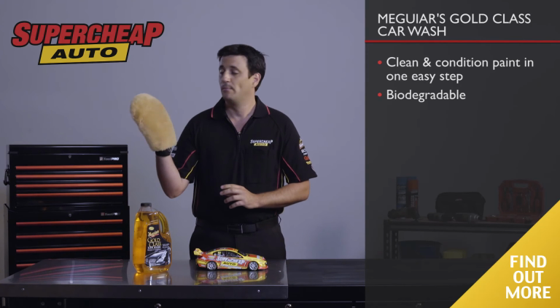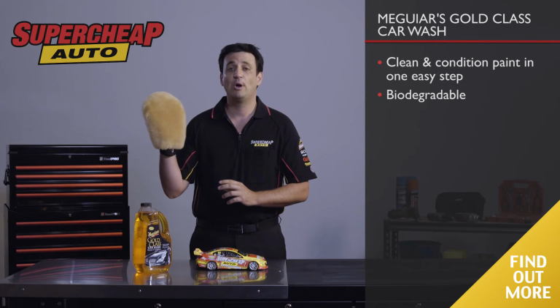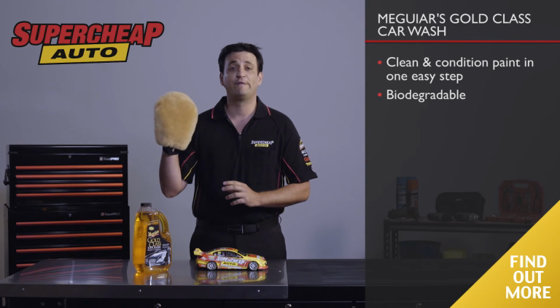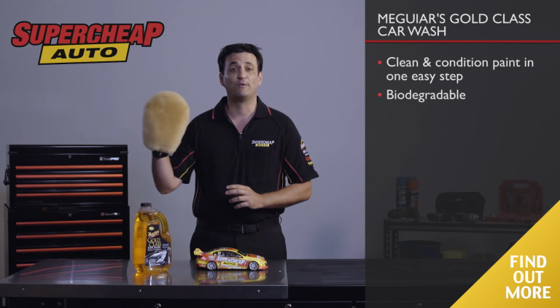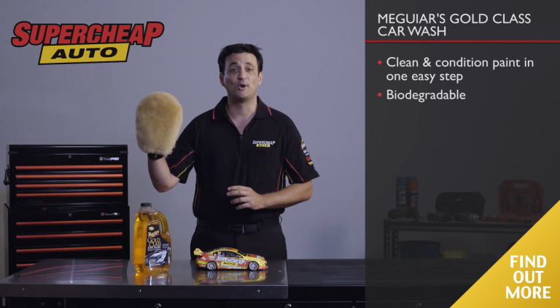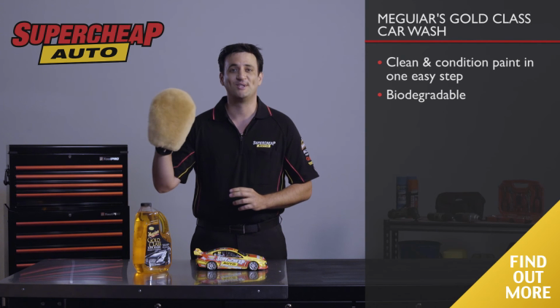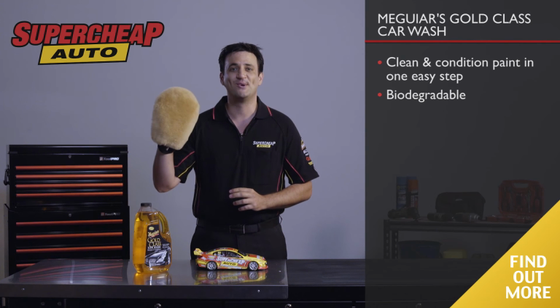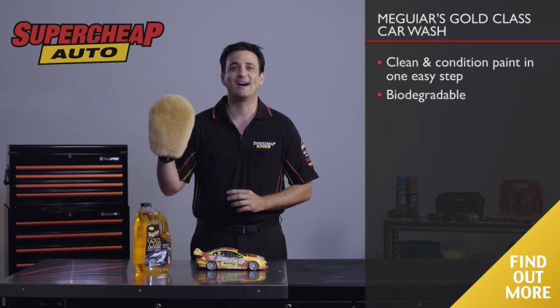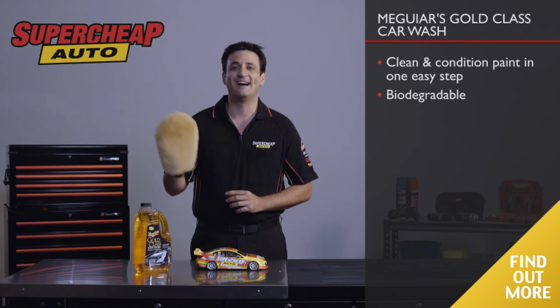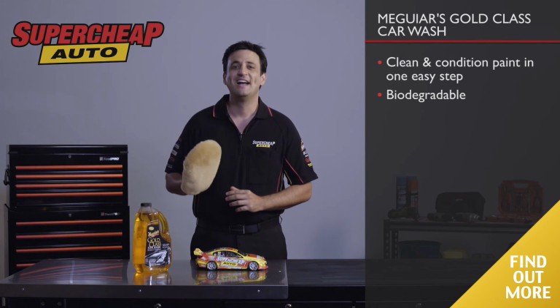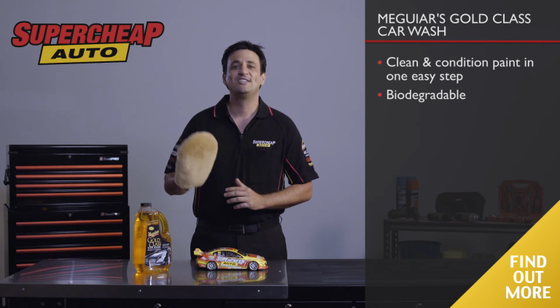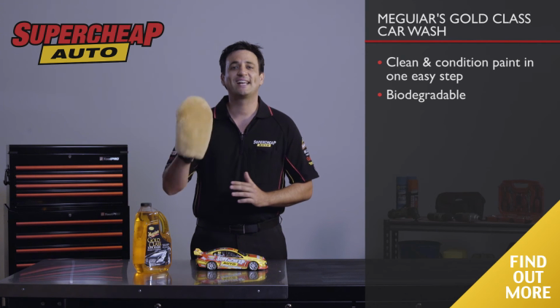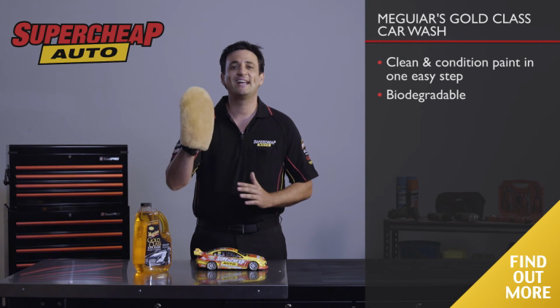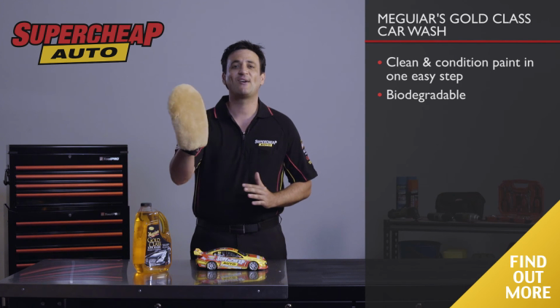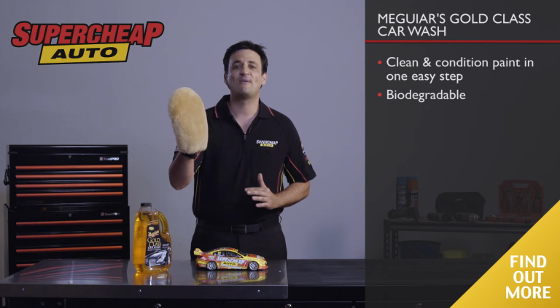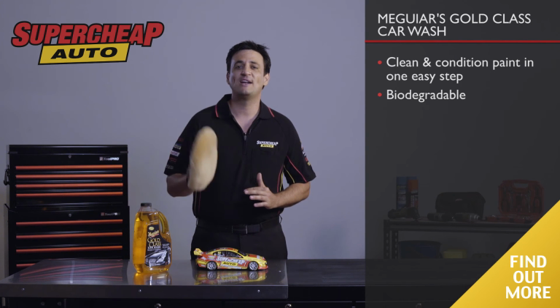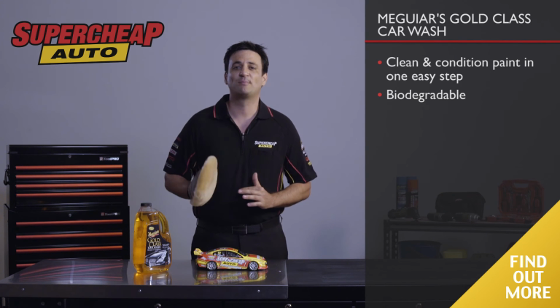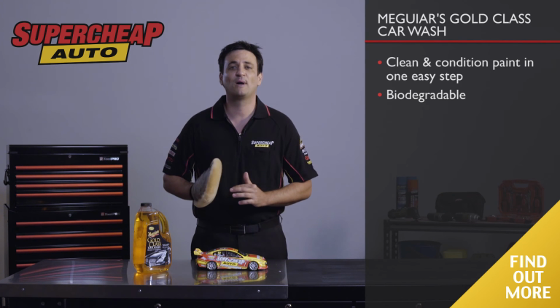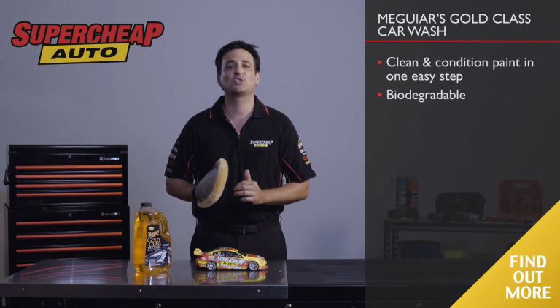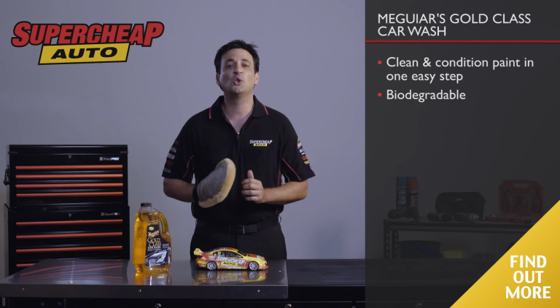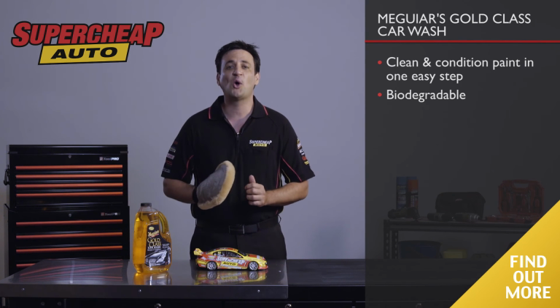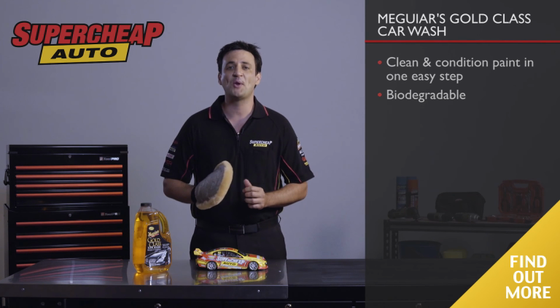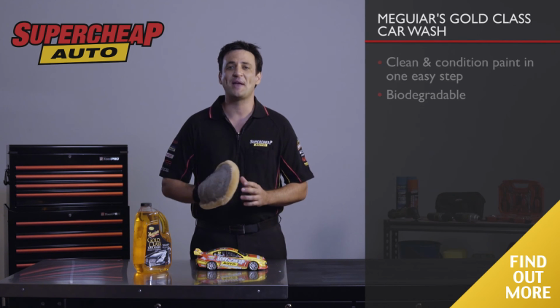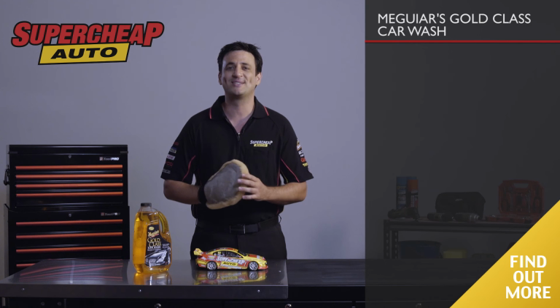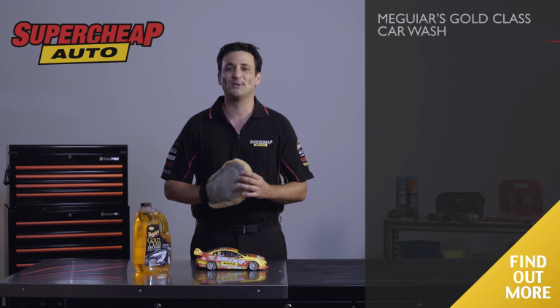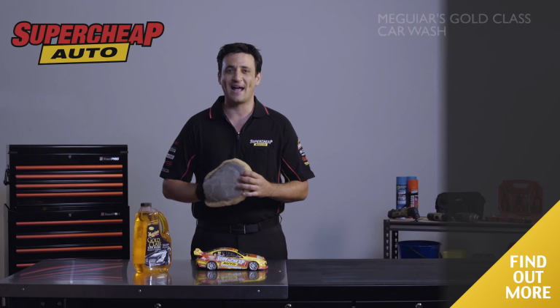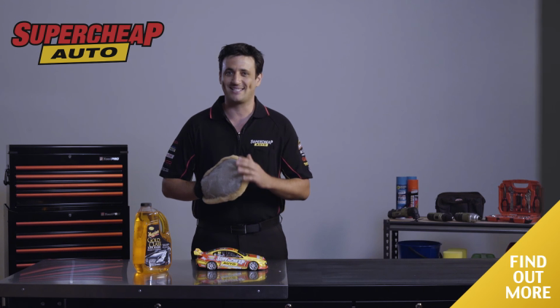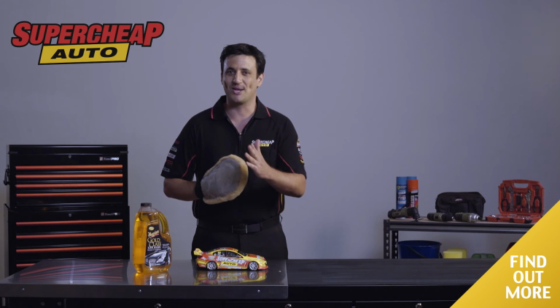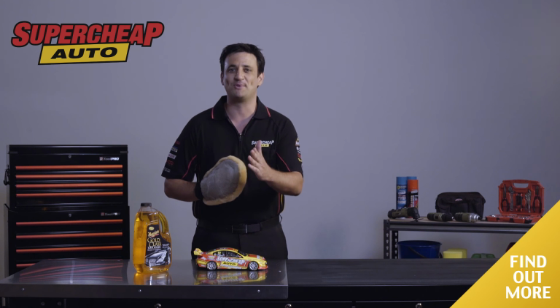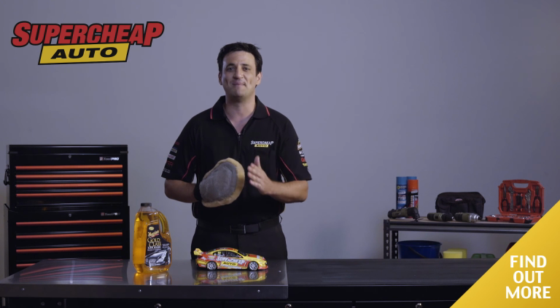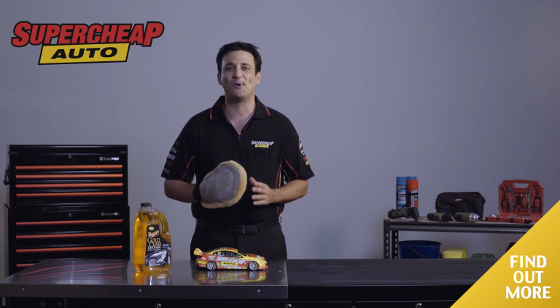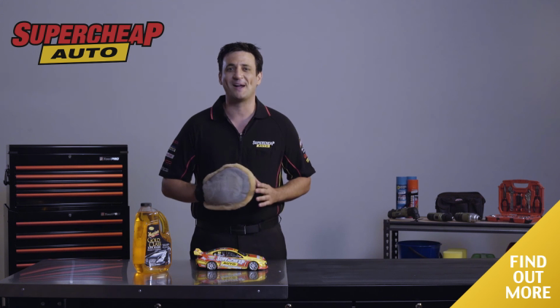Perfect for washing your car. Check out our great range of products online or in store at SuperCheapAuto.